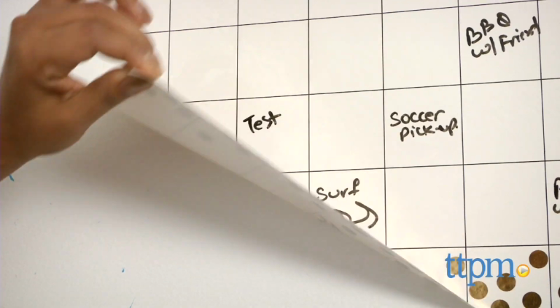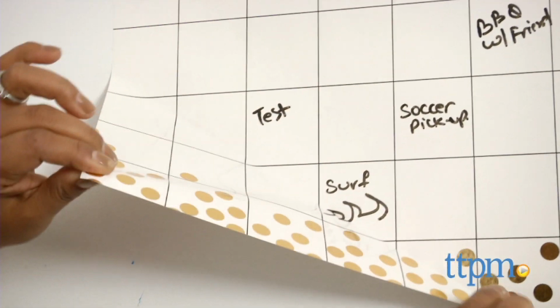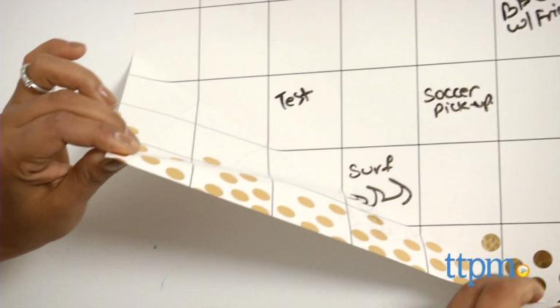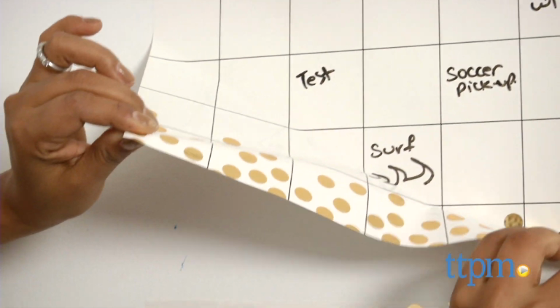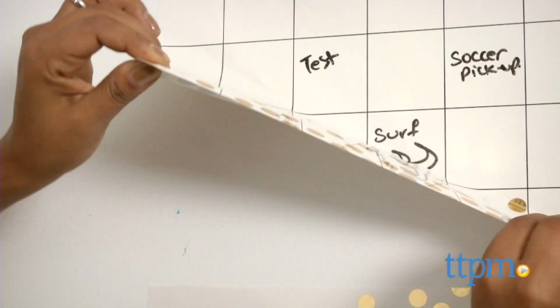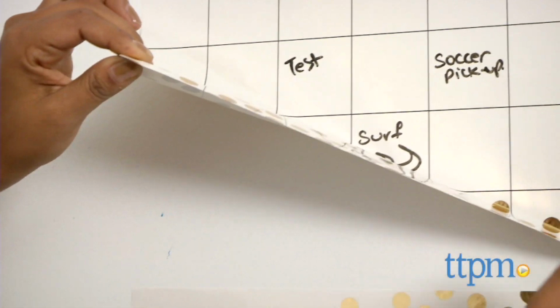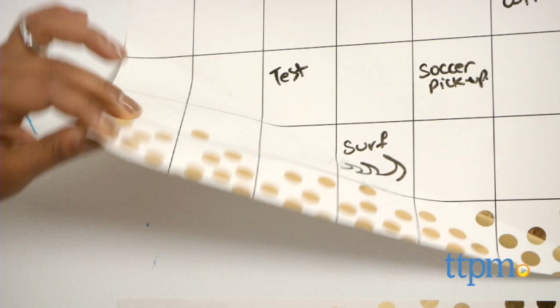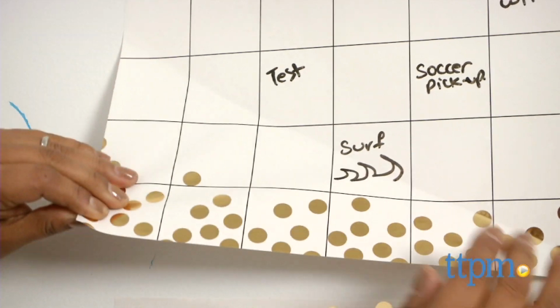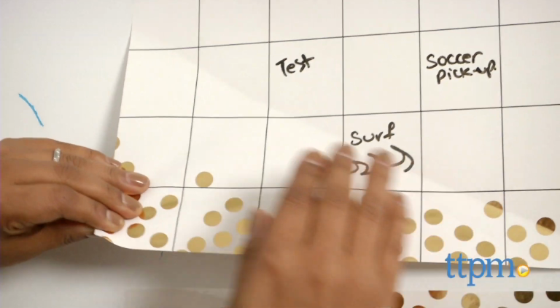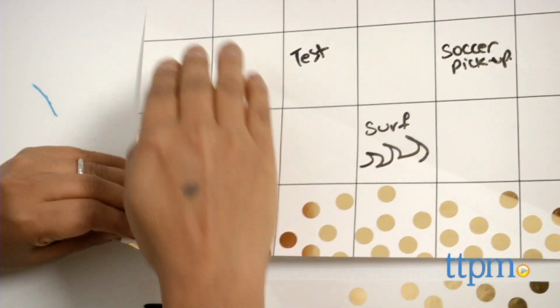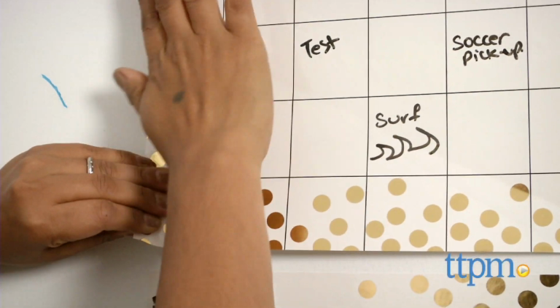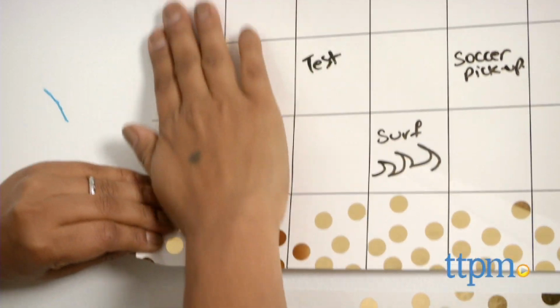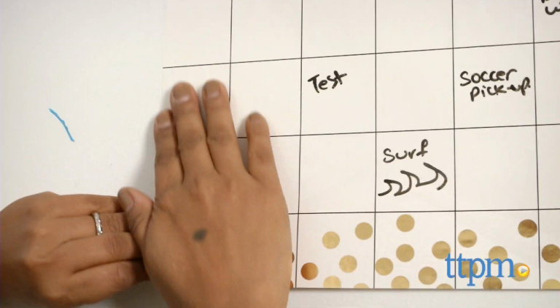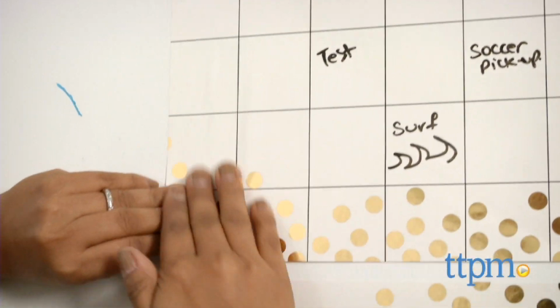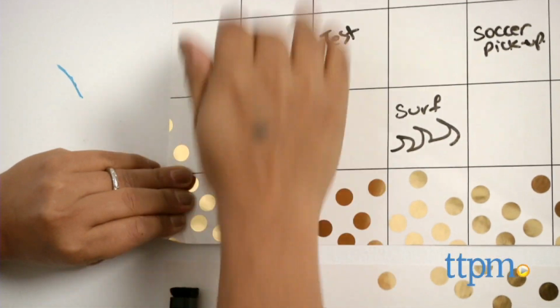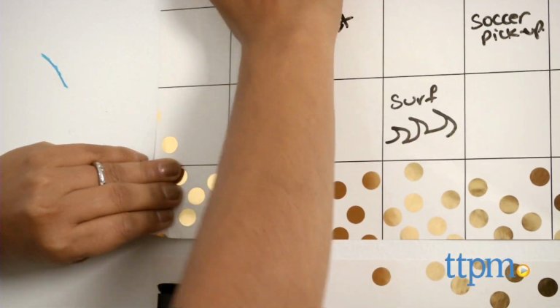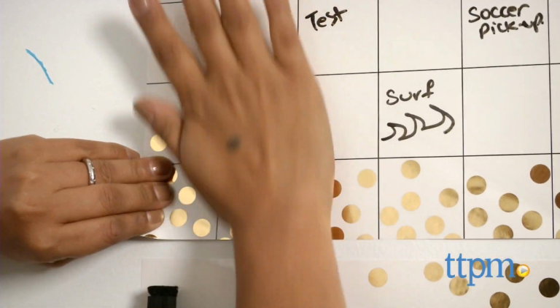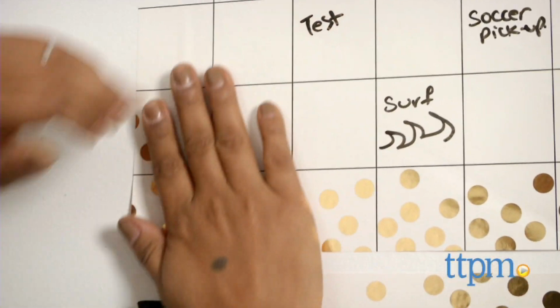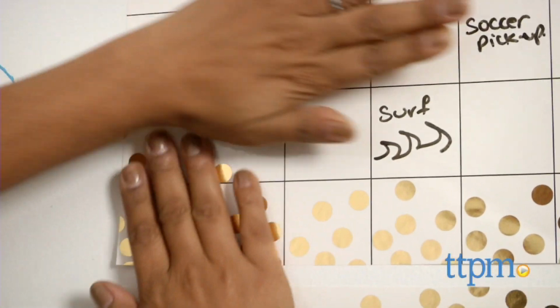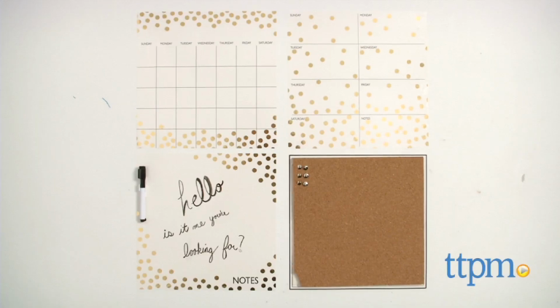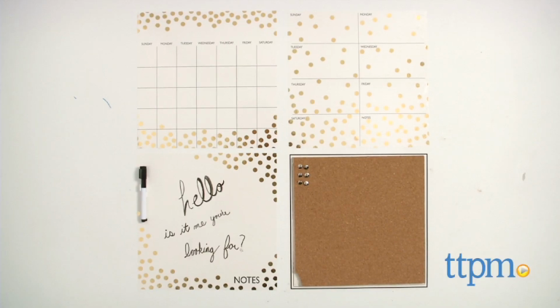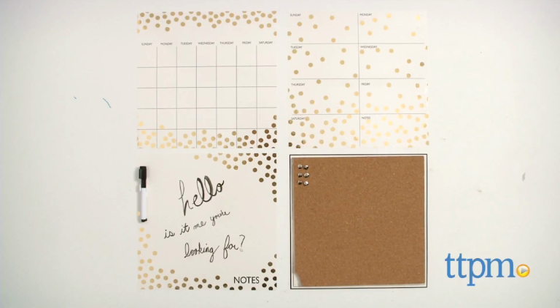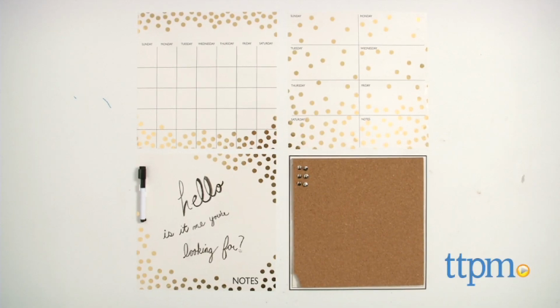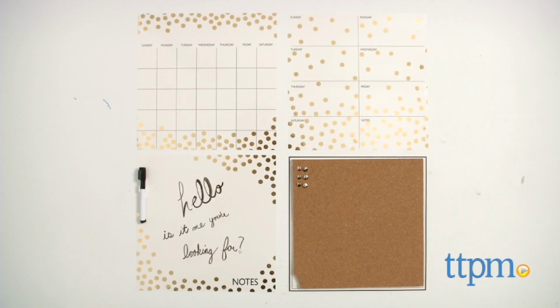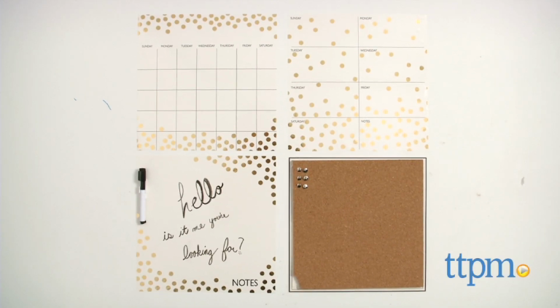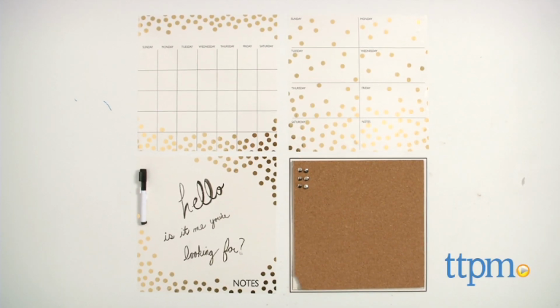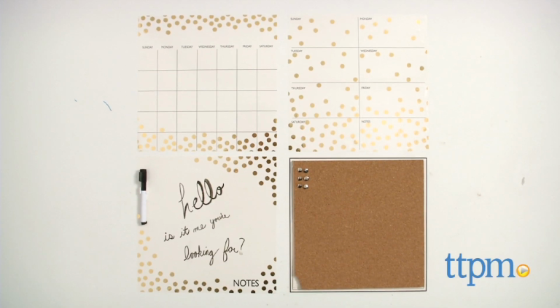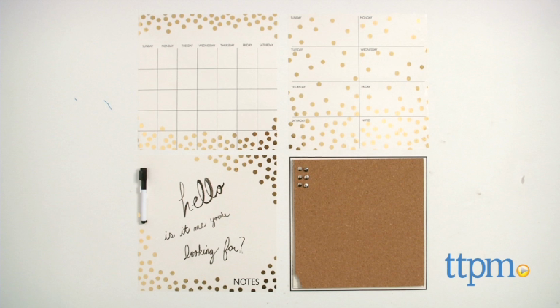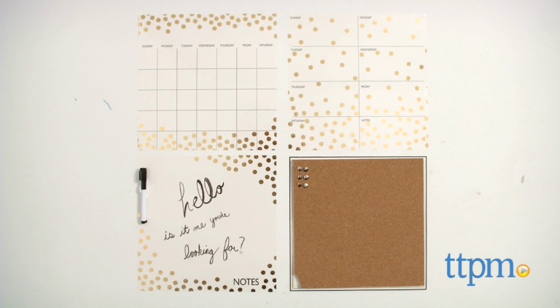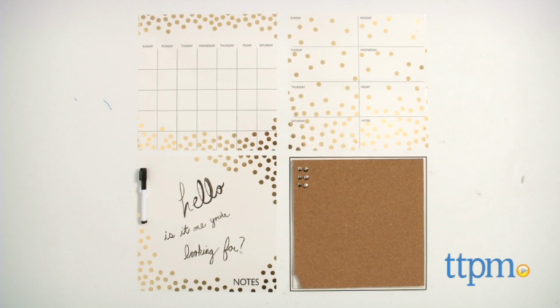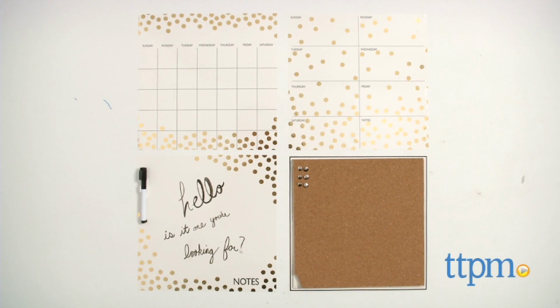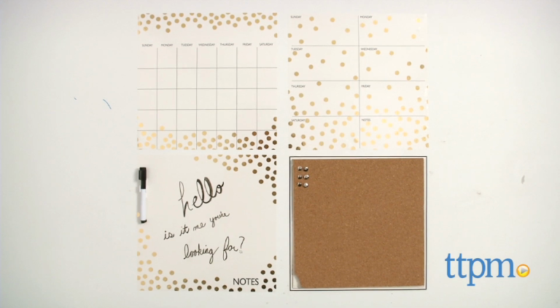This is a peel and stick dry erase calendar, note taking space and cork board. Four panels allow you to set this up any way you want to.